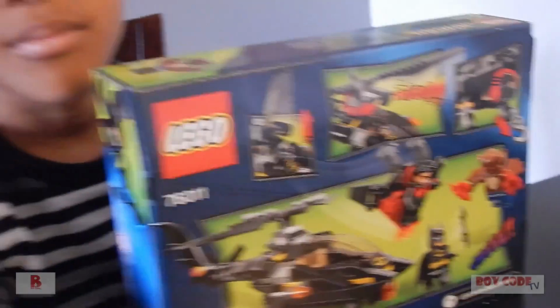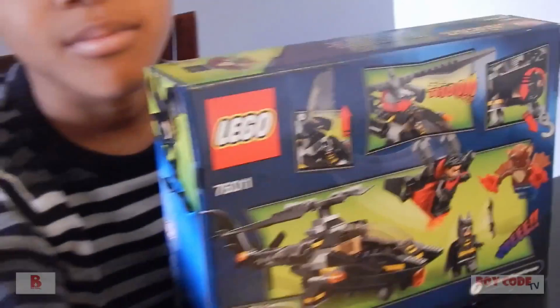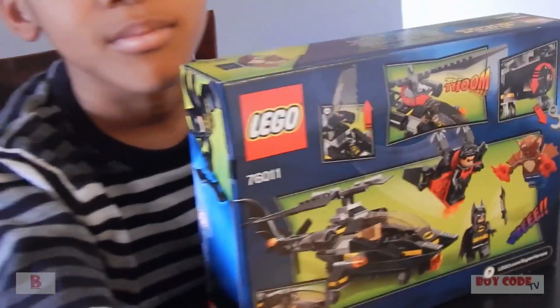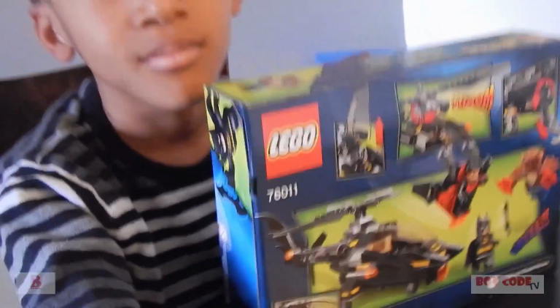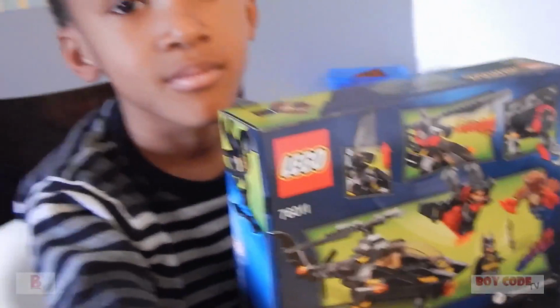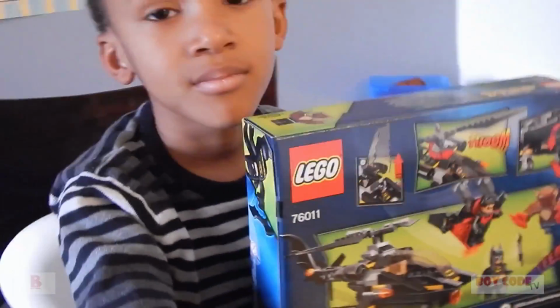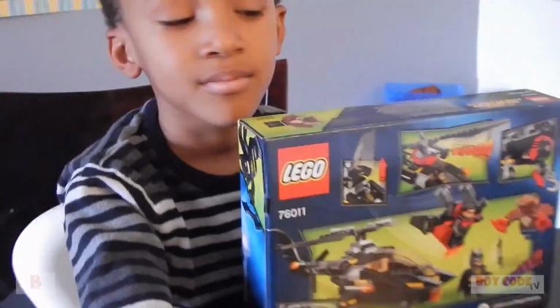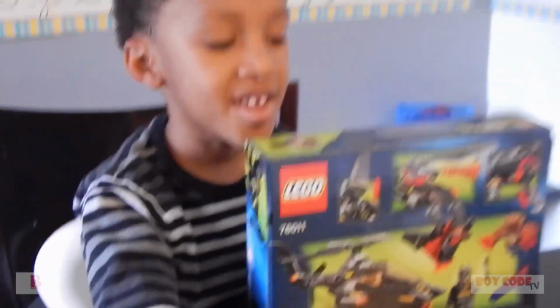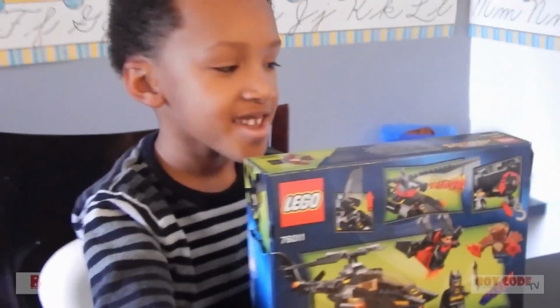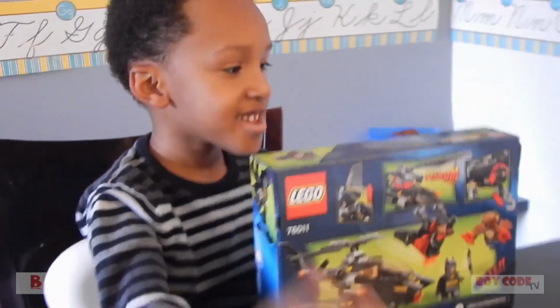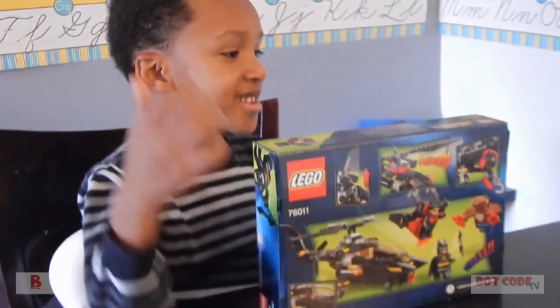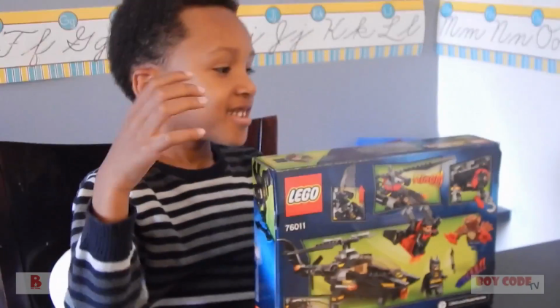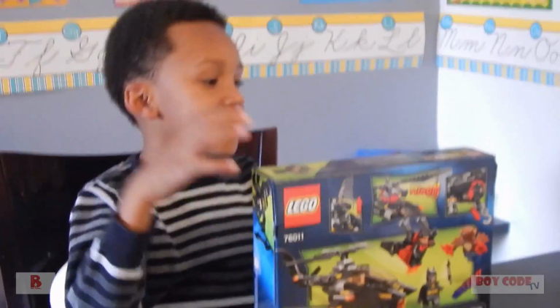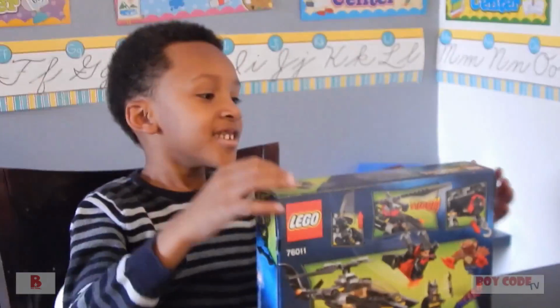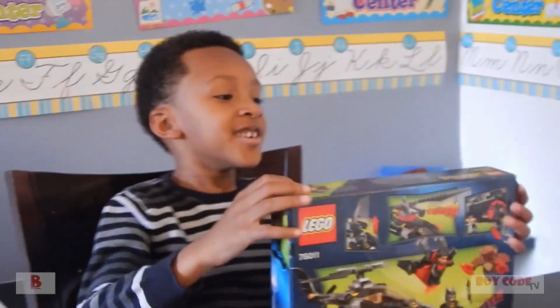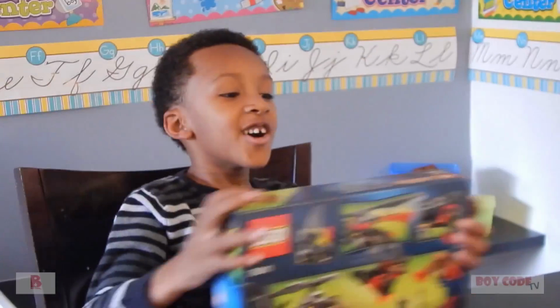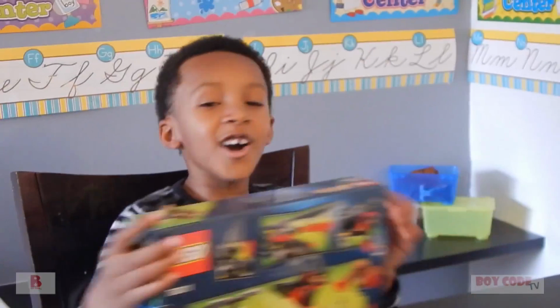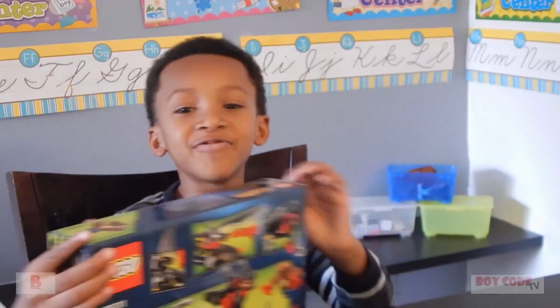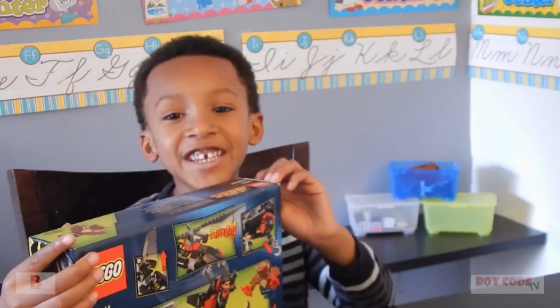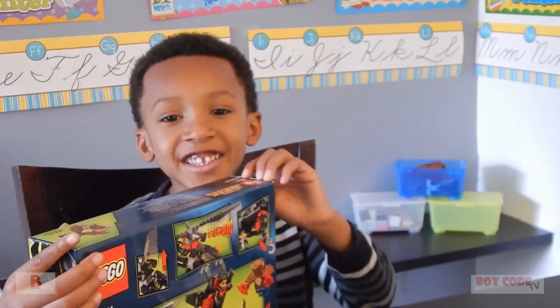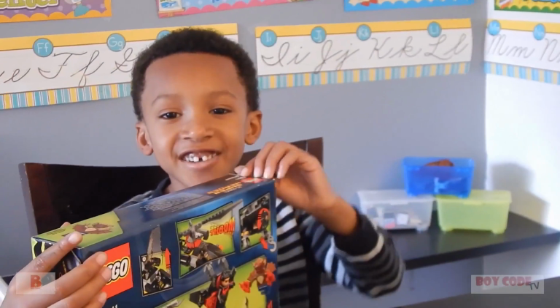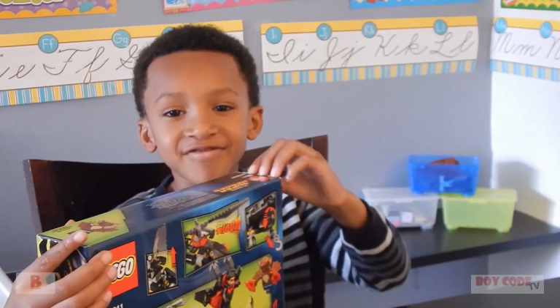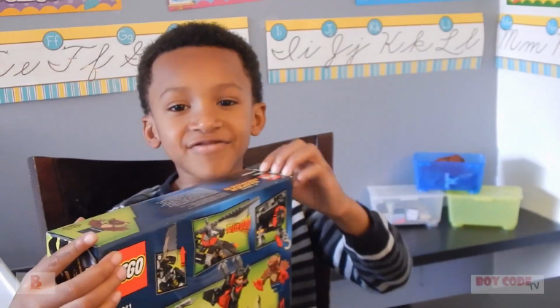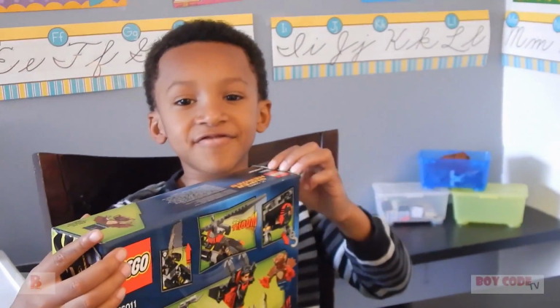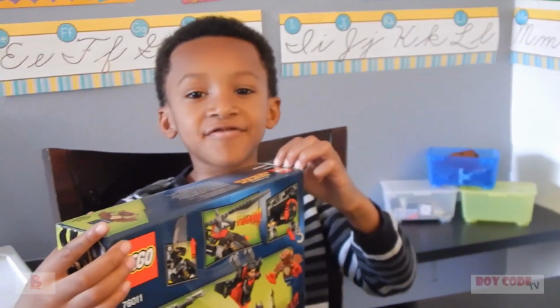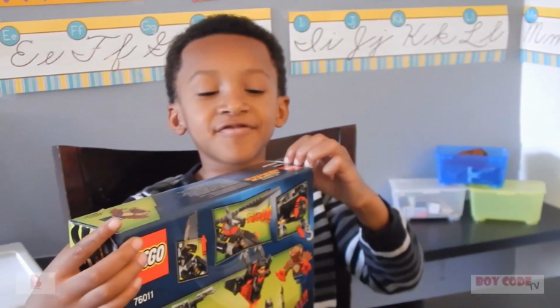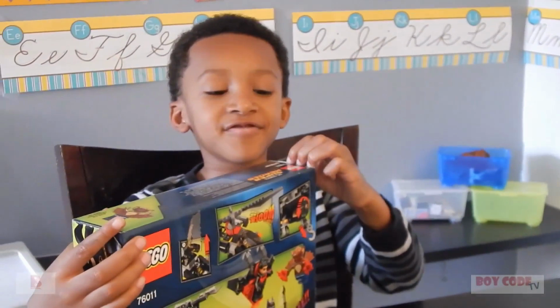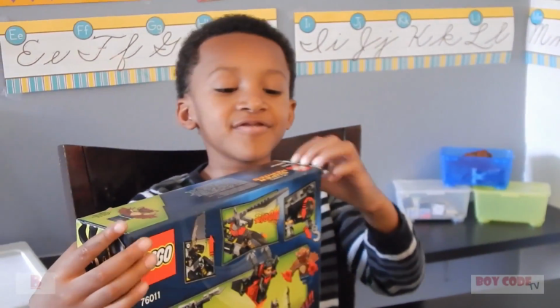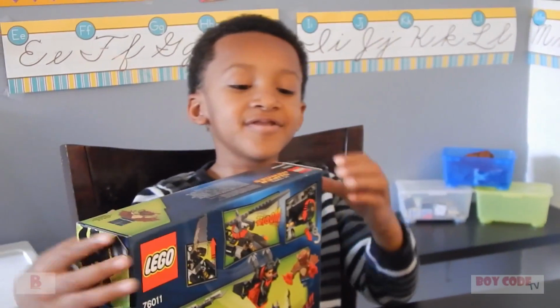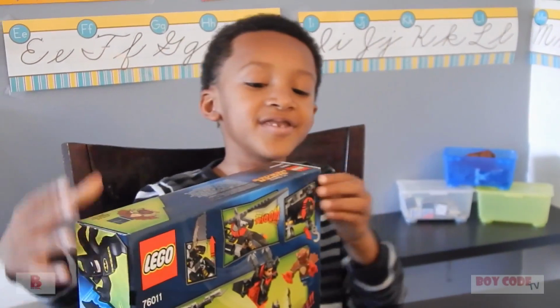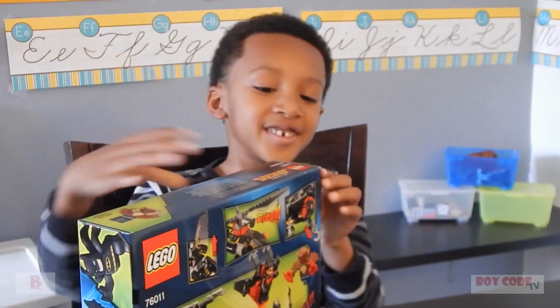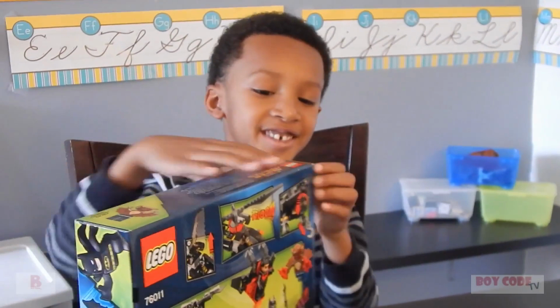So Tristan, what are we going to do next? Open up! Alright, let's do it!